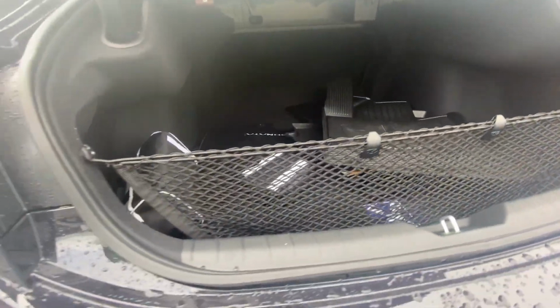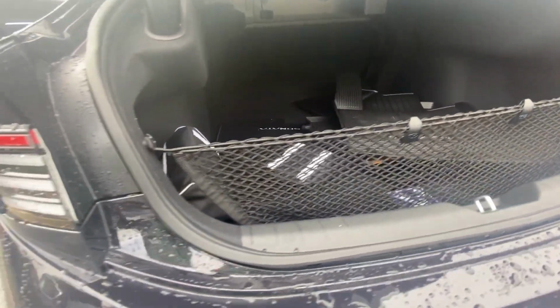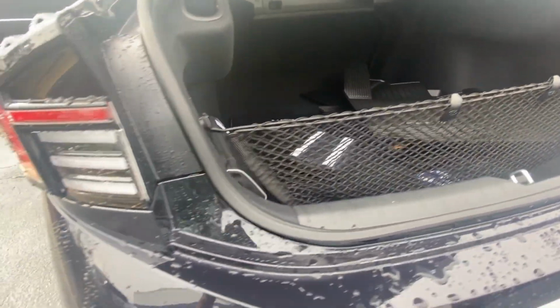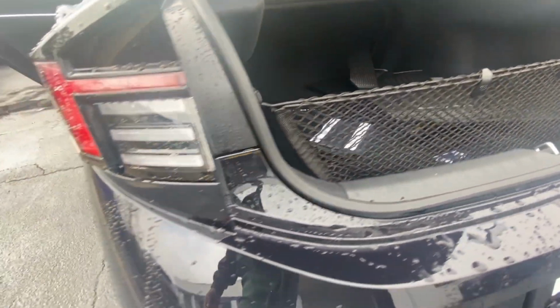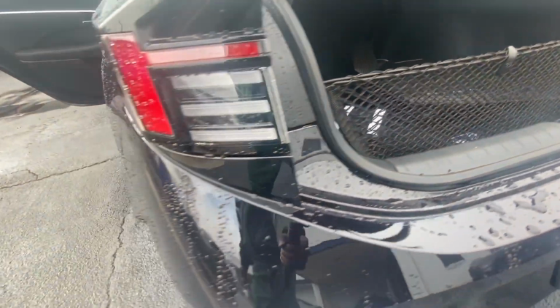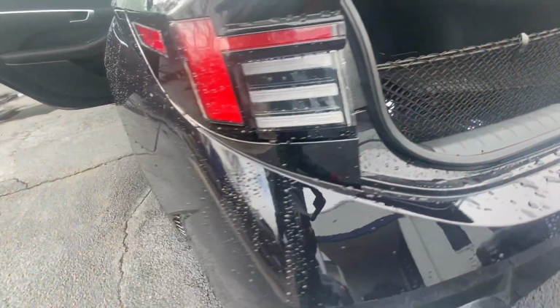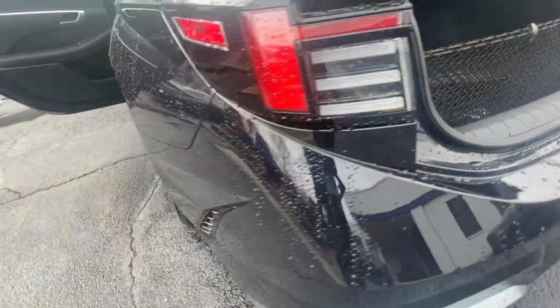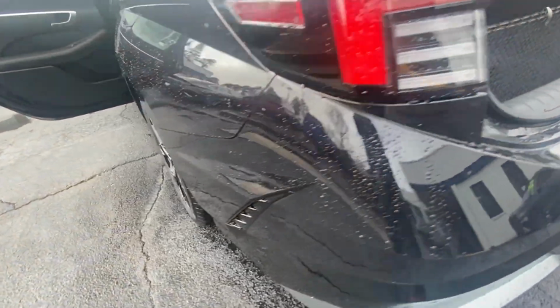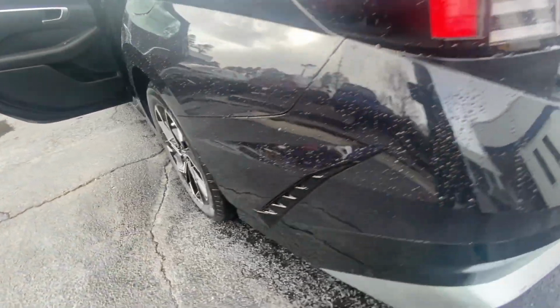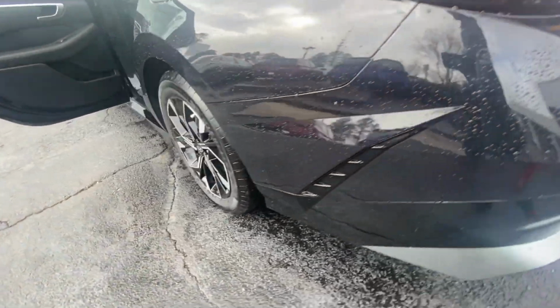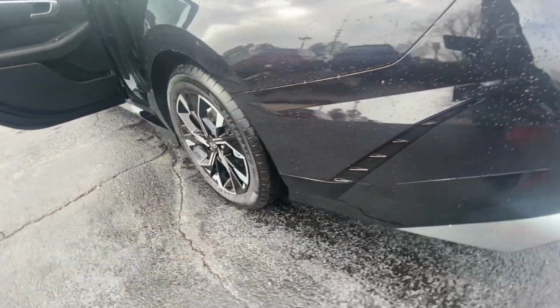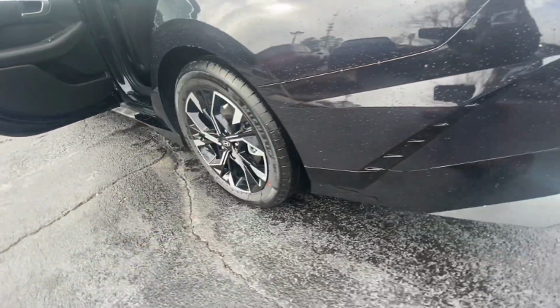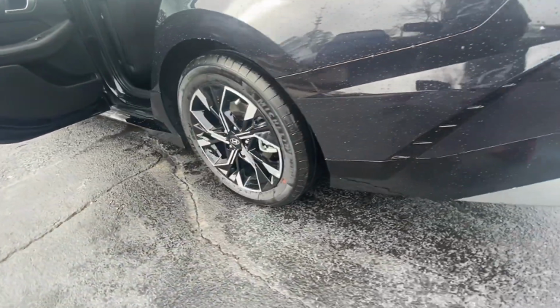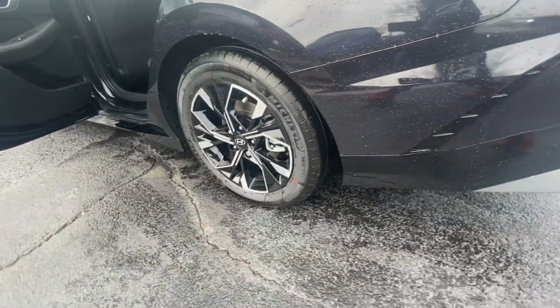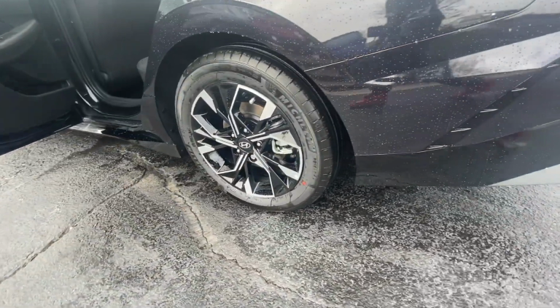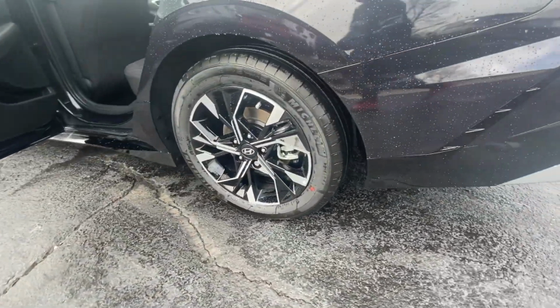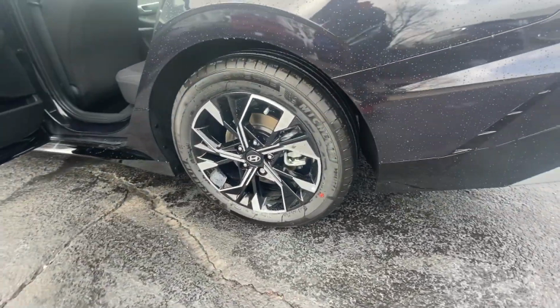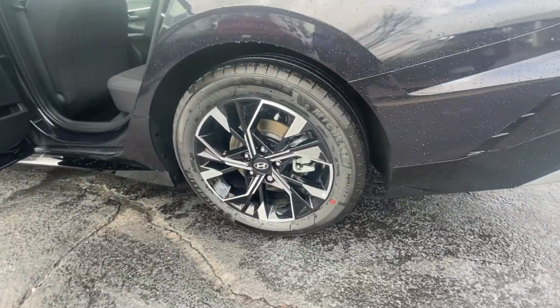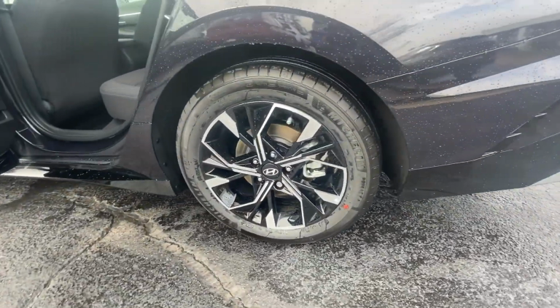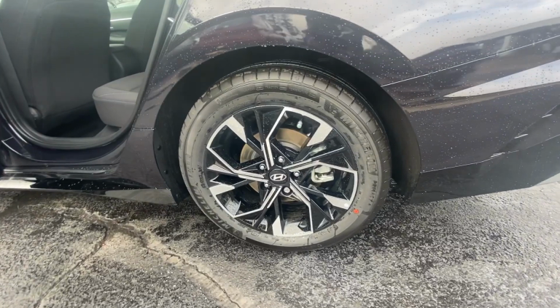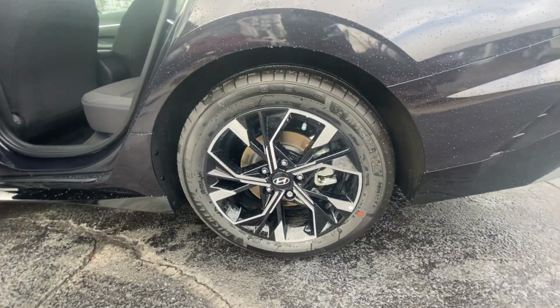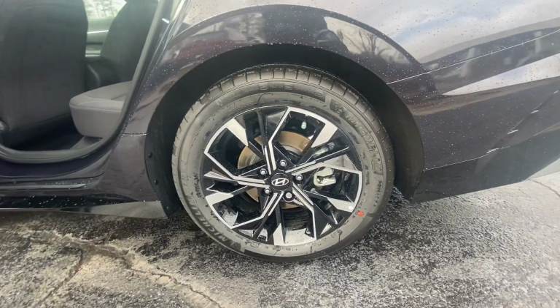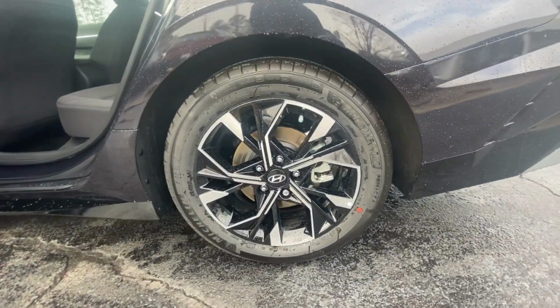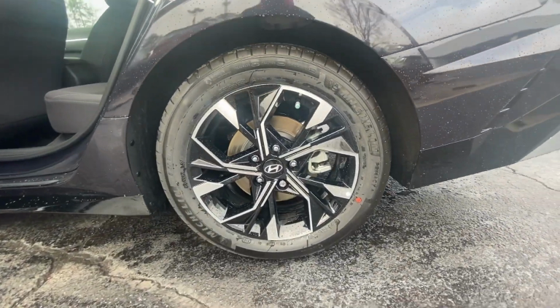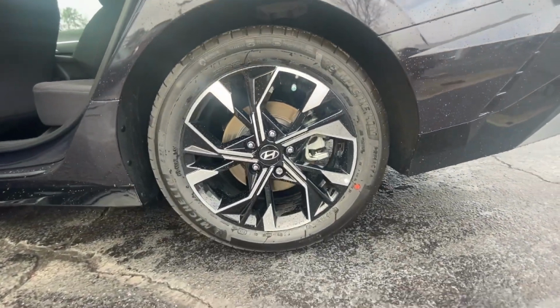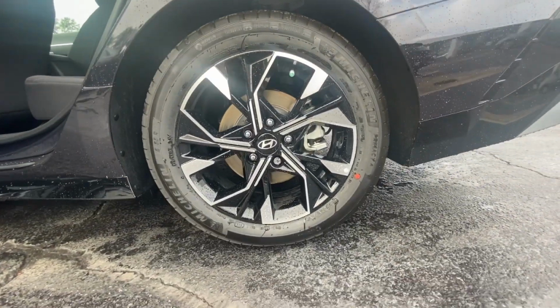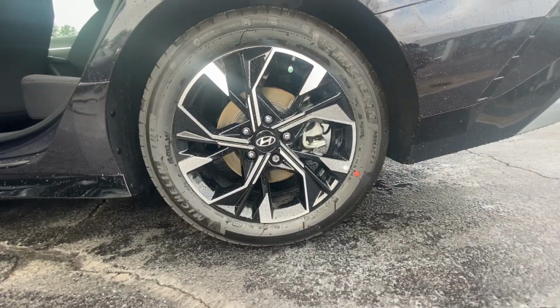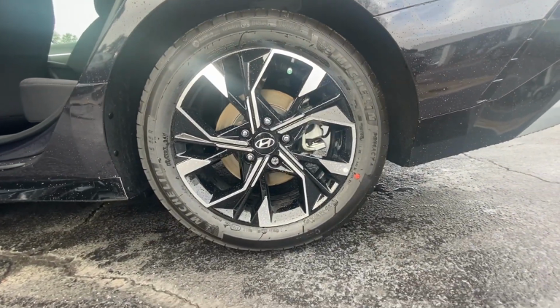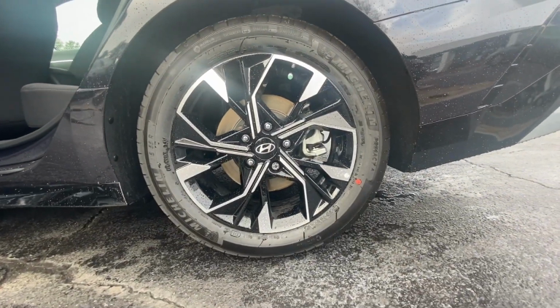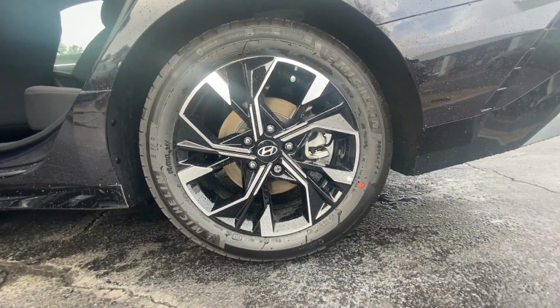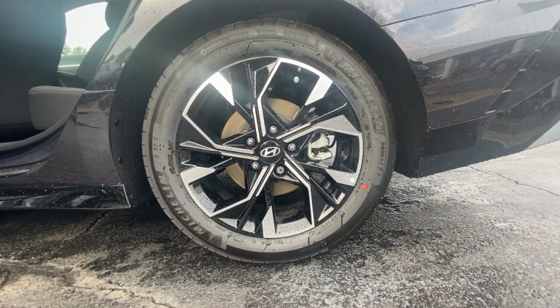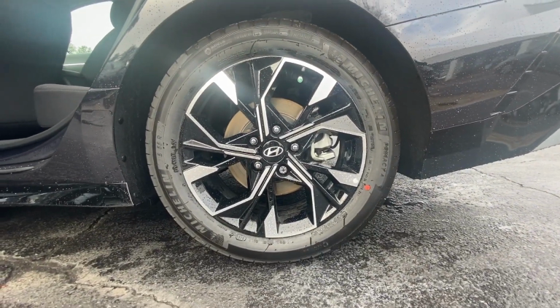Electronic stability control, aluminum wheels, dual-zone AC, and heated front seats.